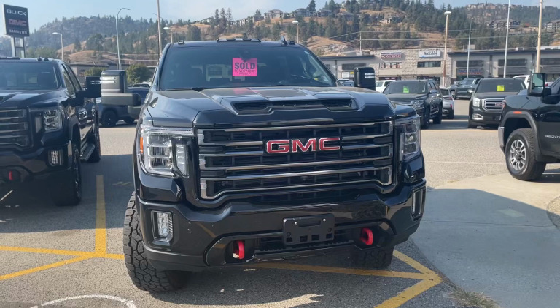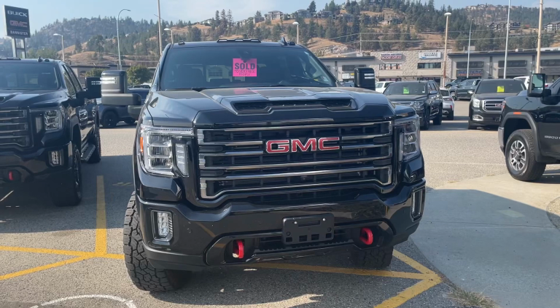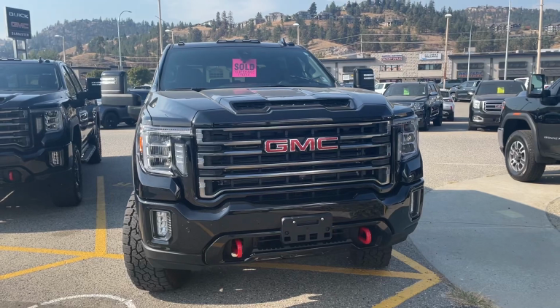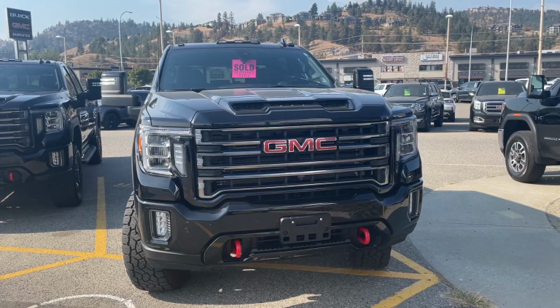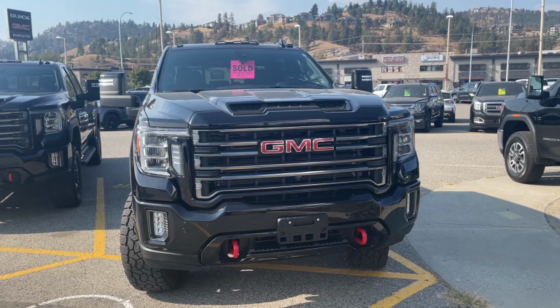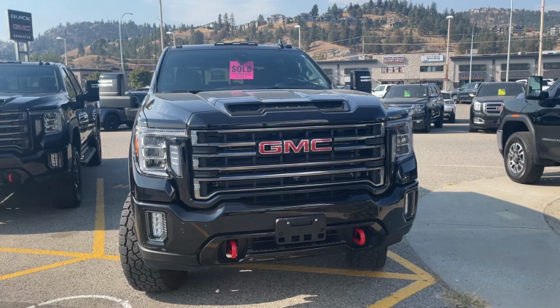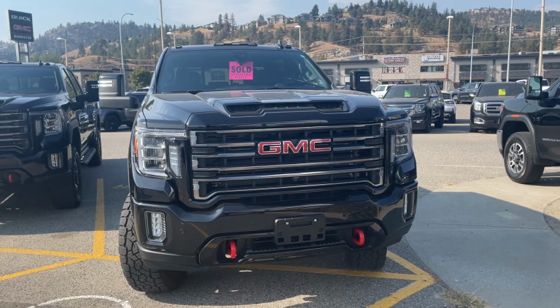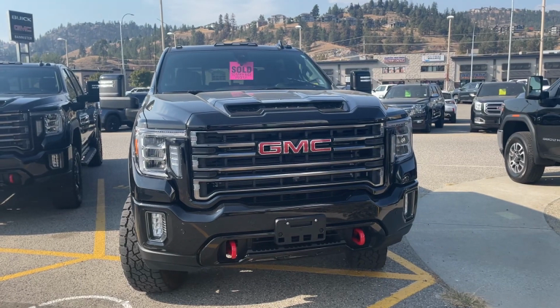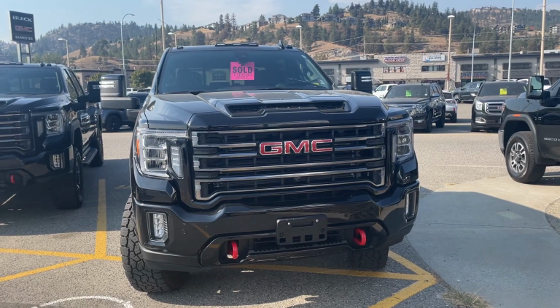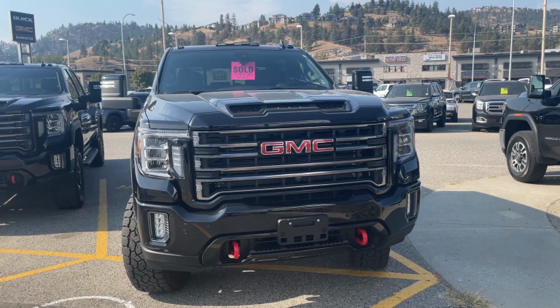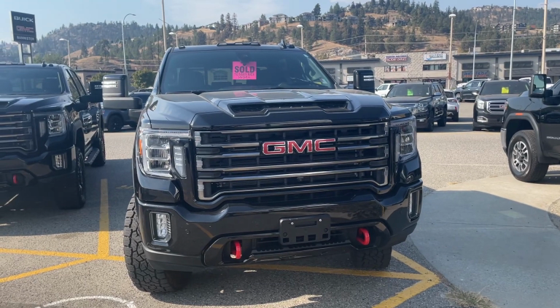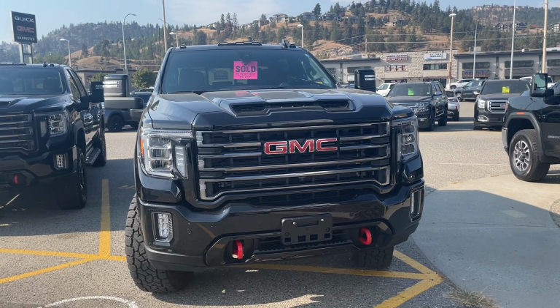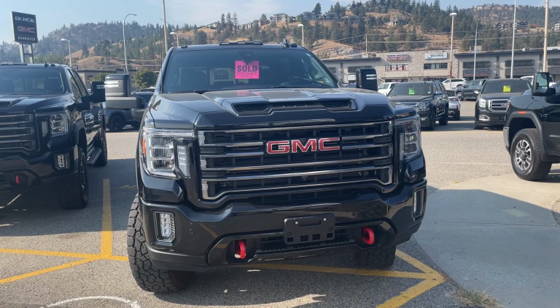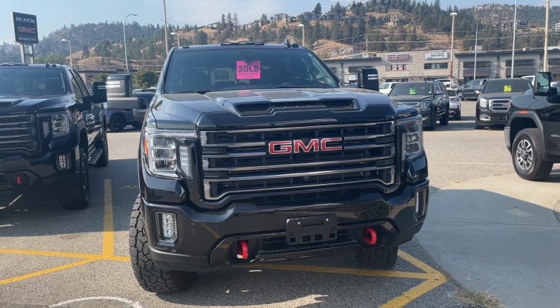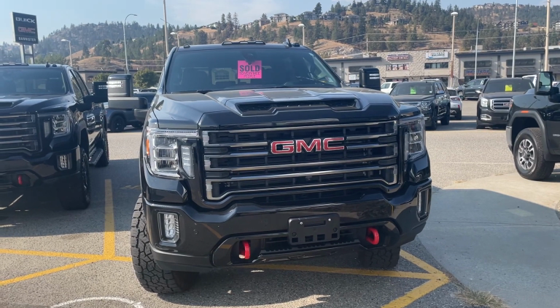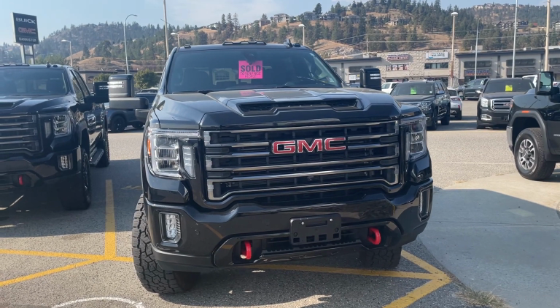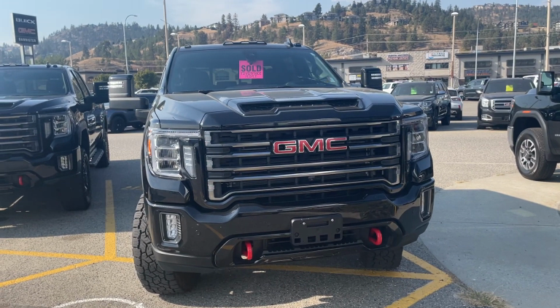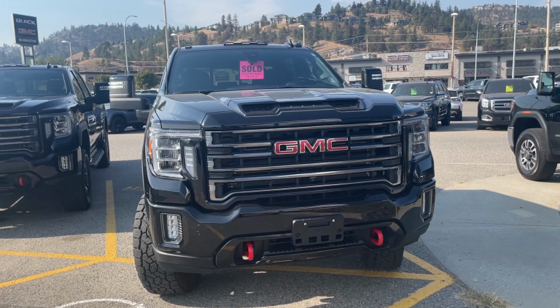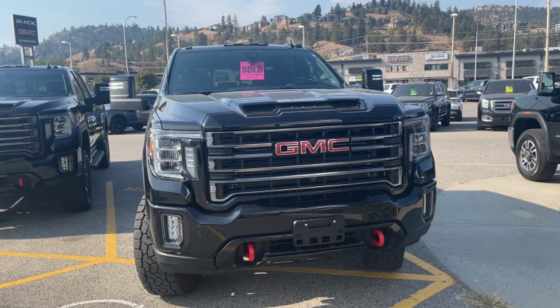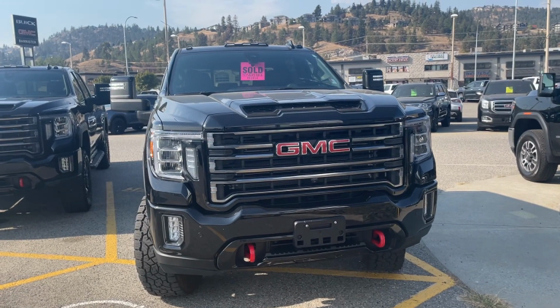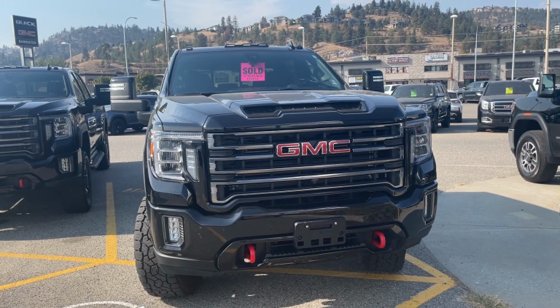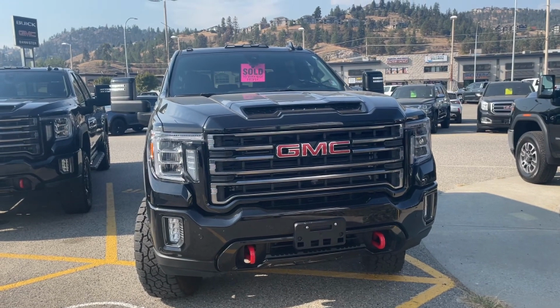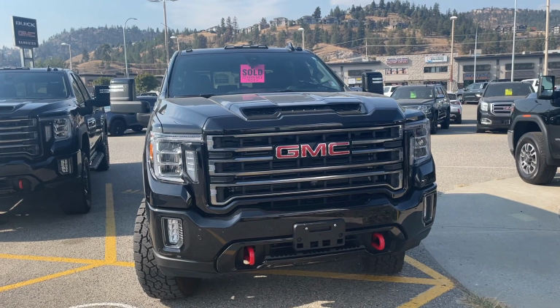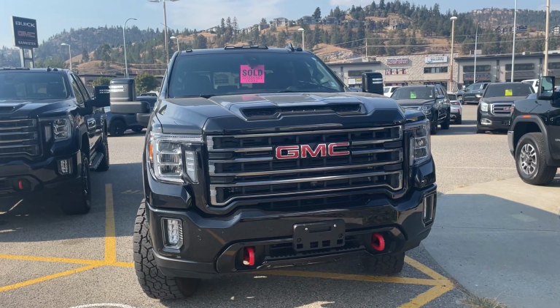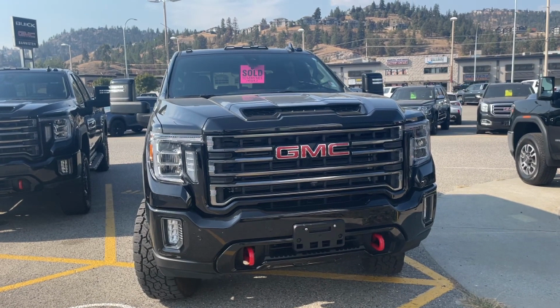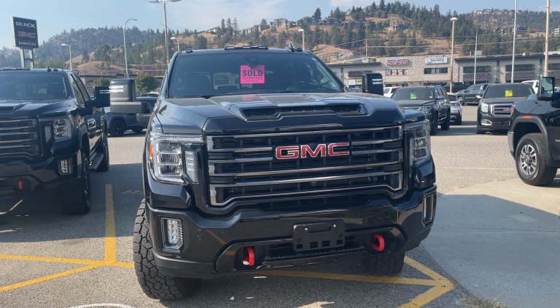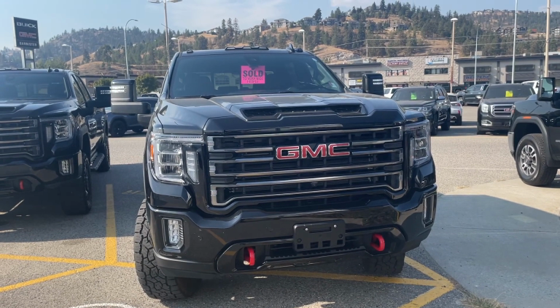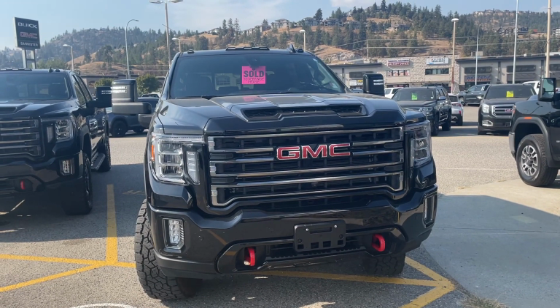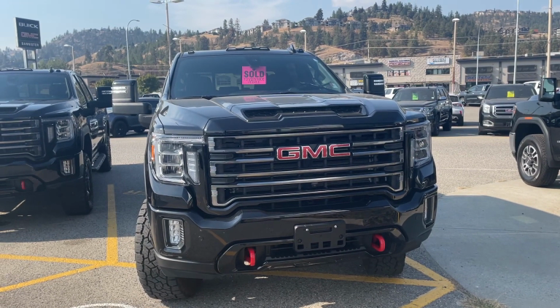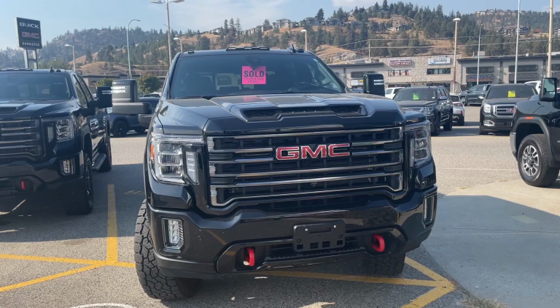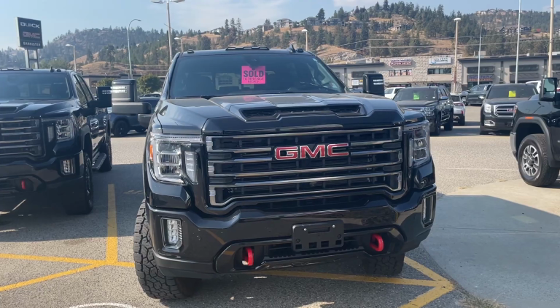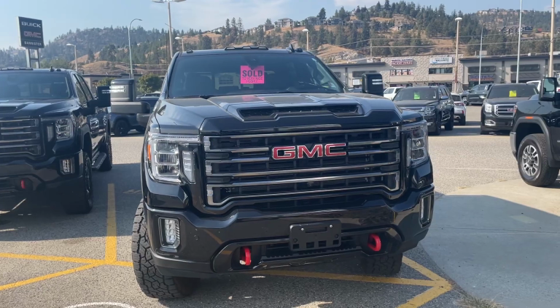It's Alex. Your truck arrived last night. I'm just doing a walk around here. This thing is freaking amazing.